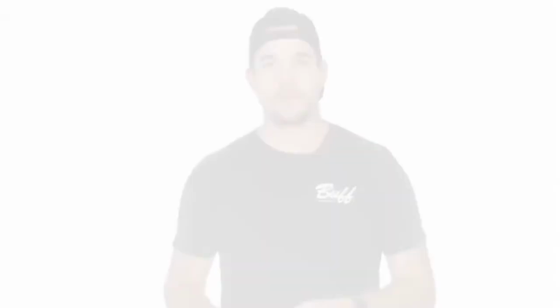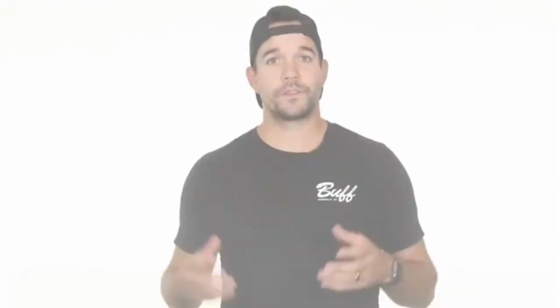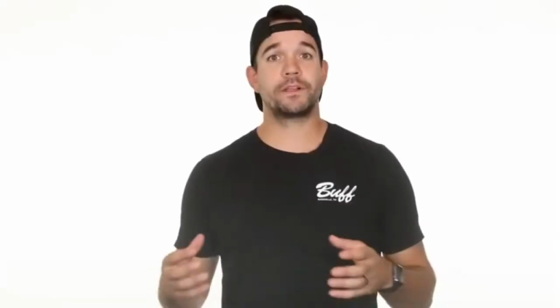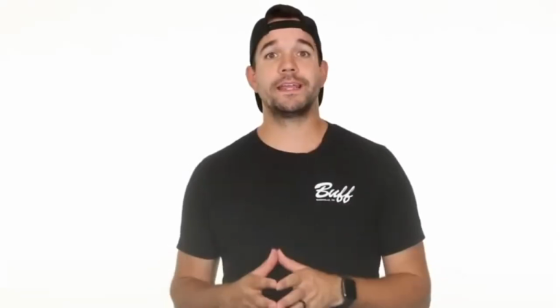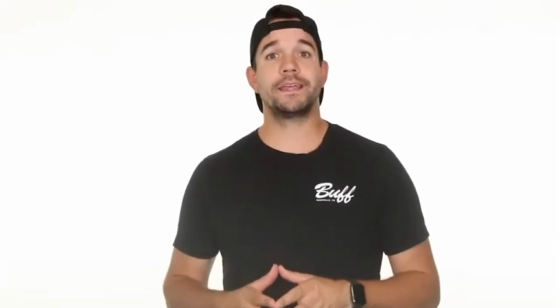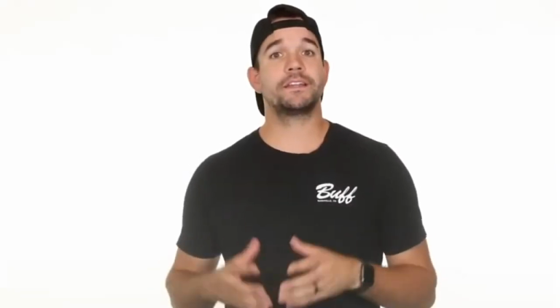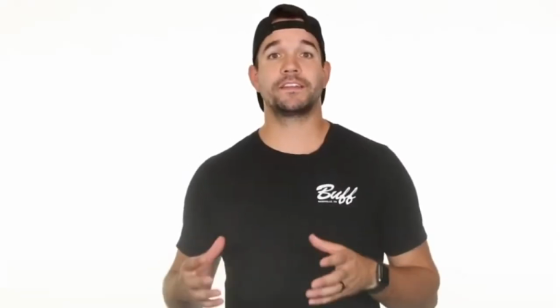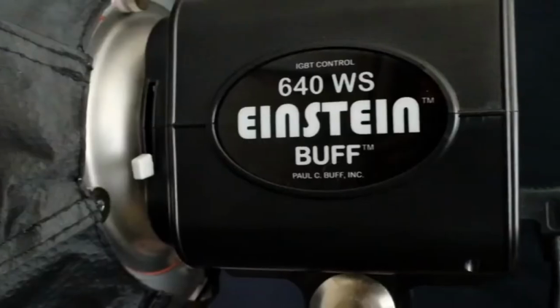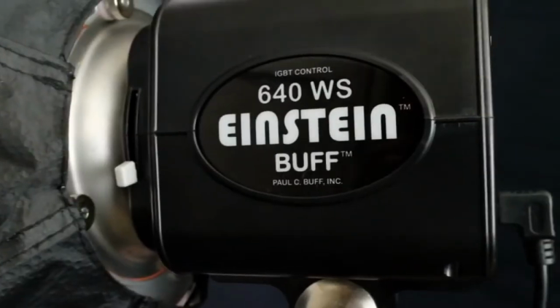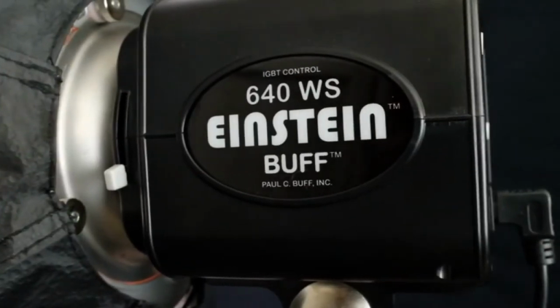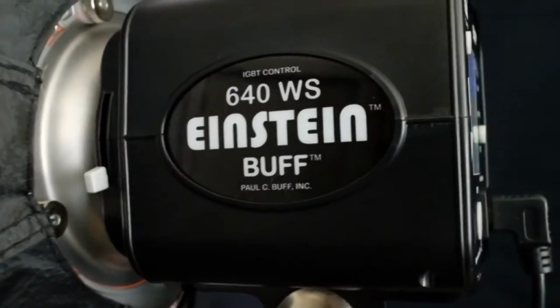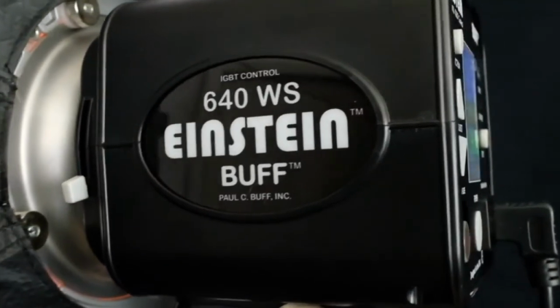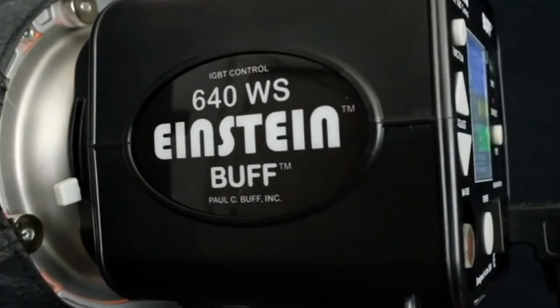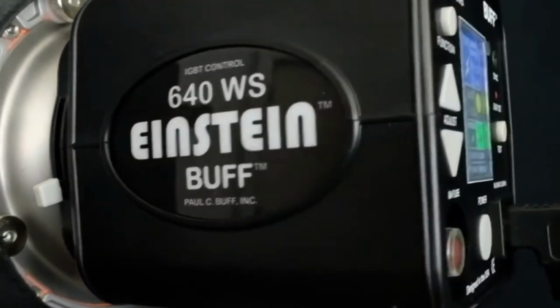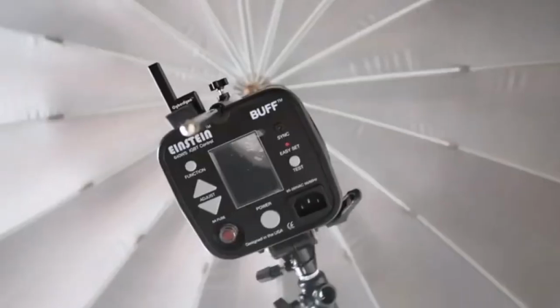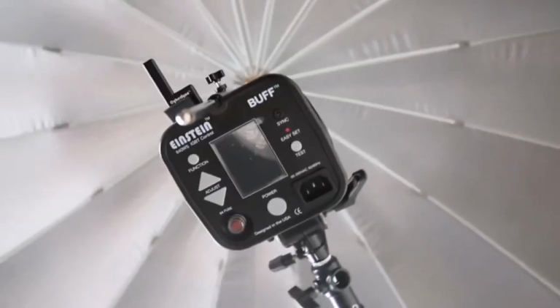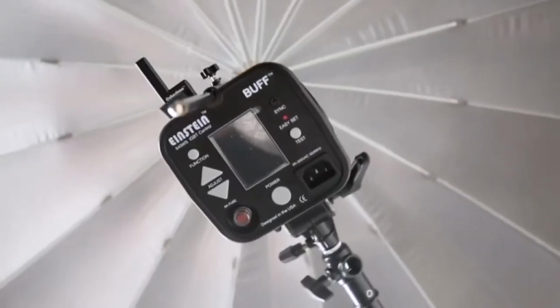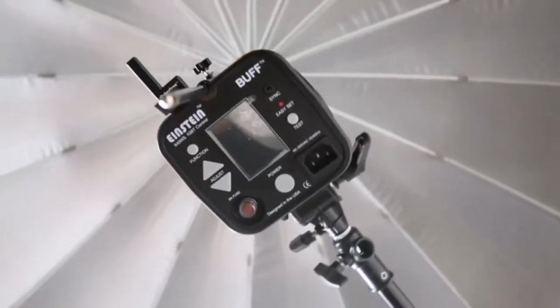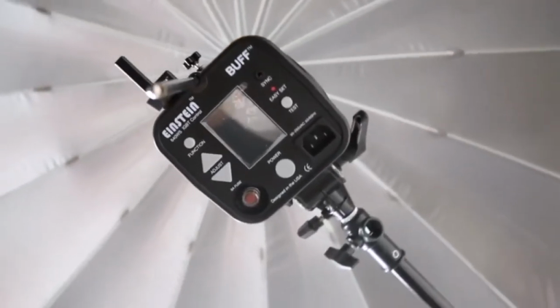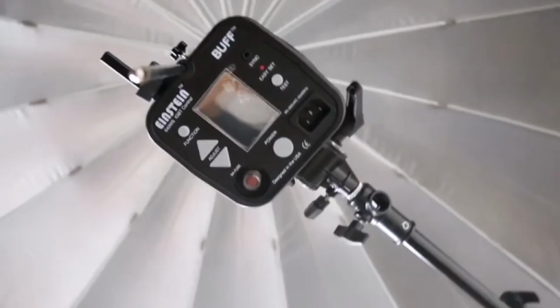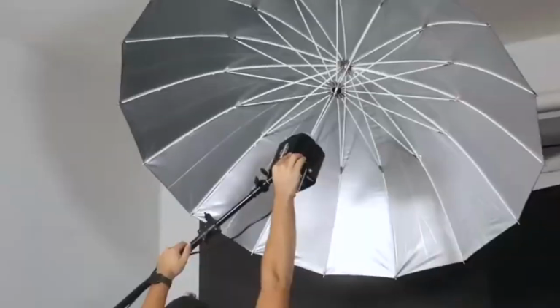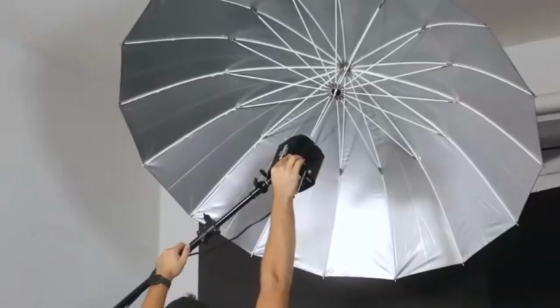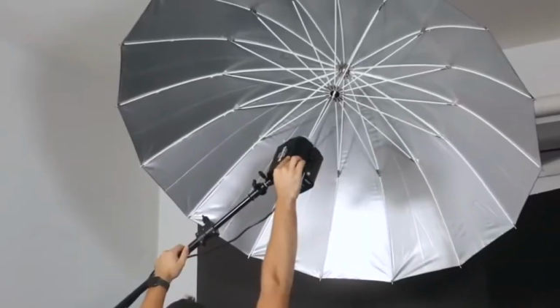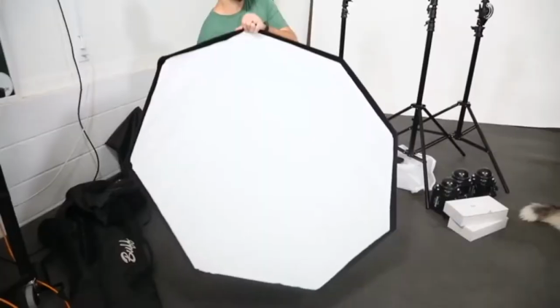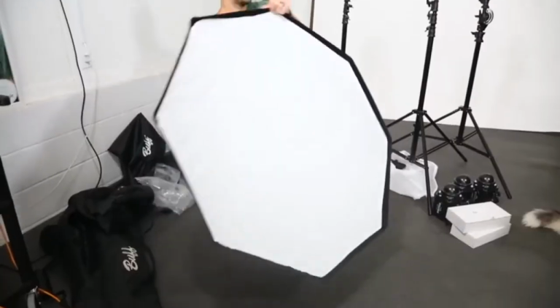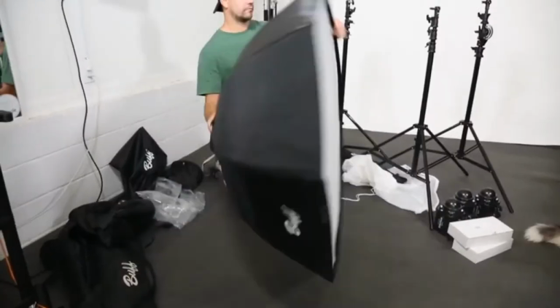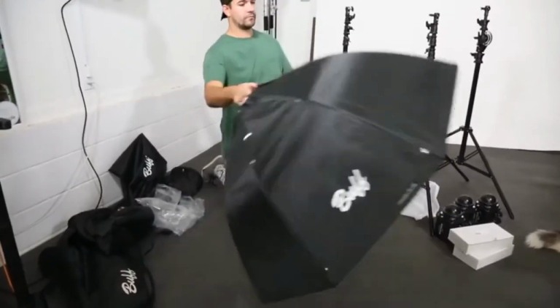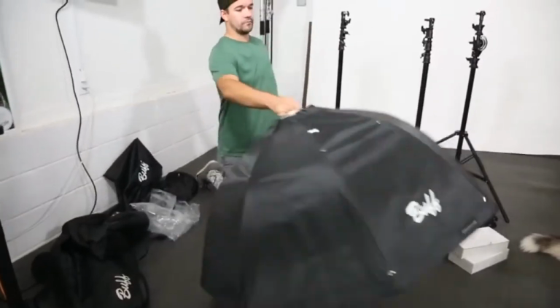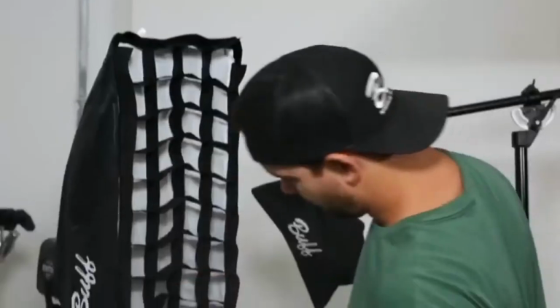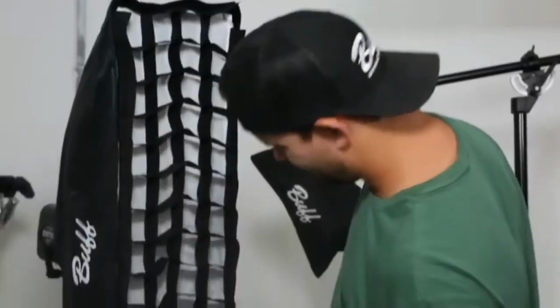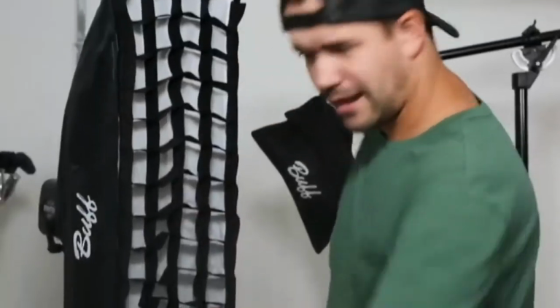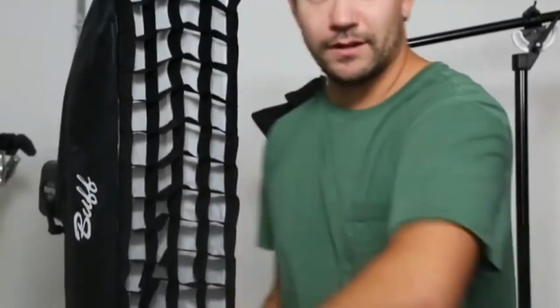The 3-Light Kit contains 3 Einstein flash units and a variety of different modifiers, including an umbrella, an octabox, and a strip box.